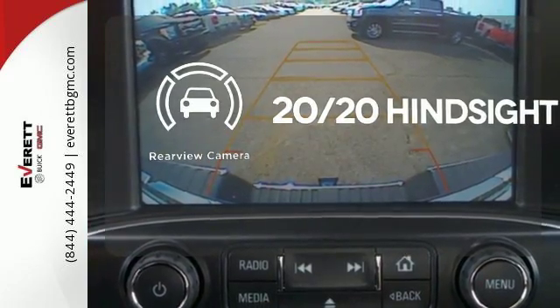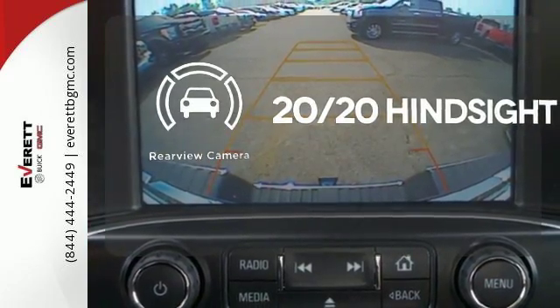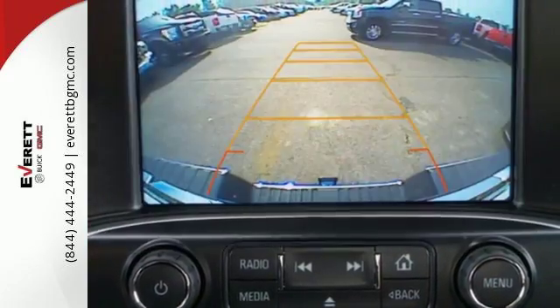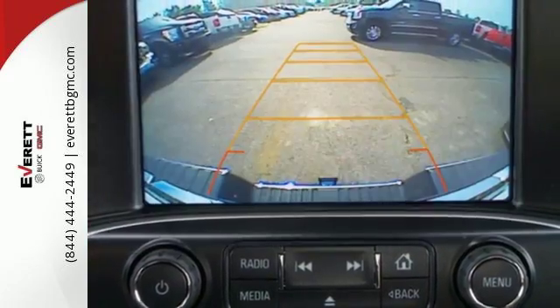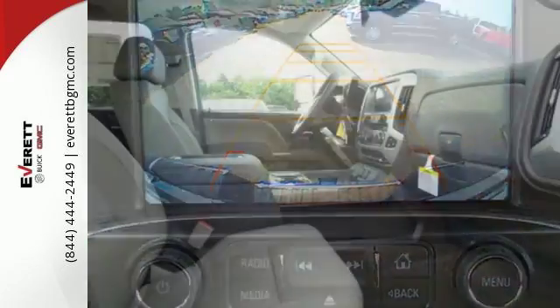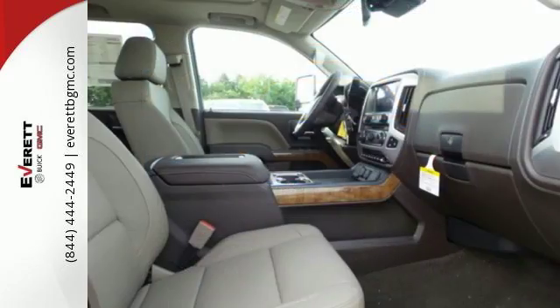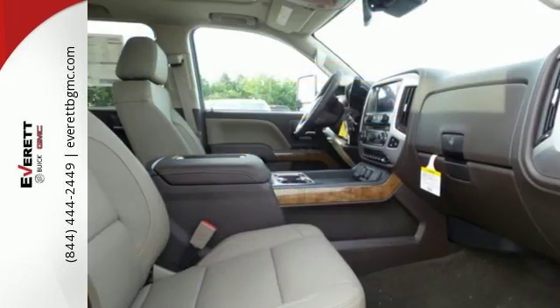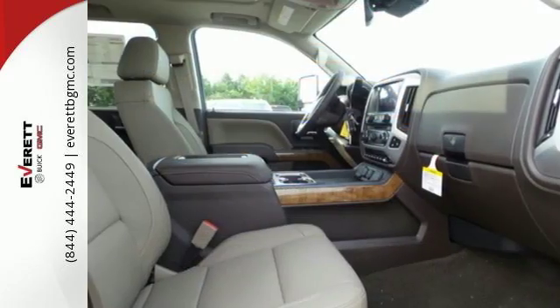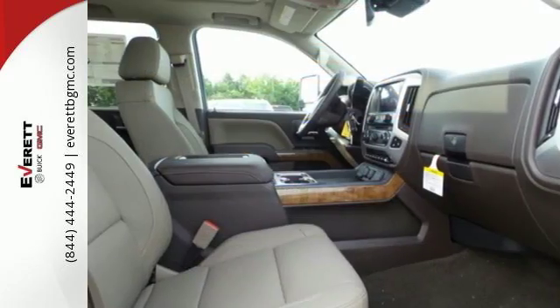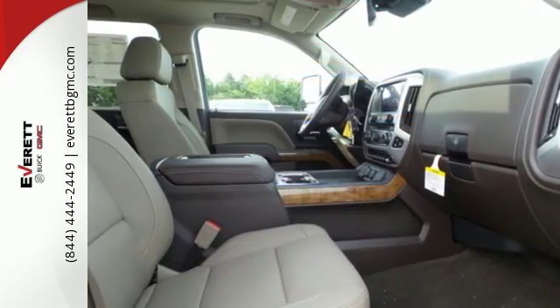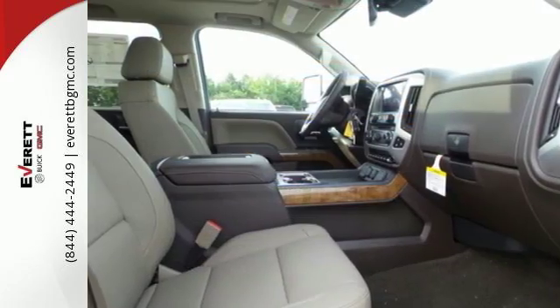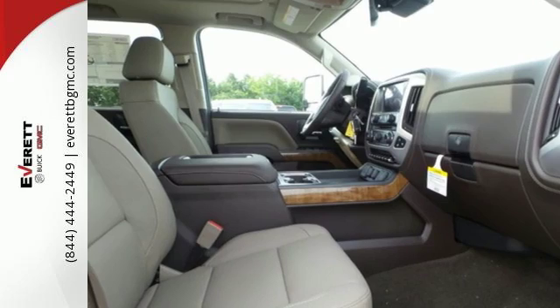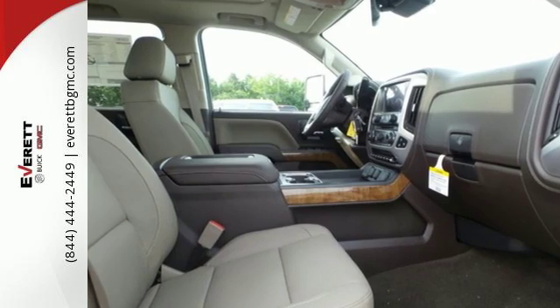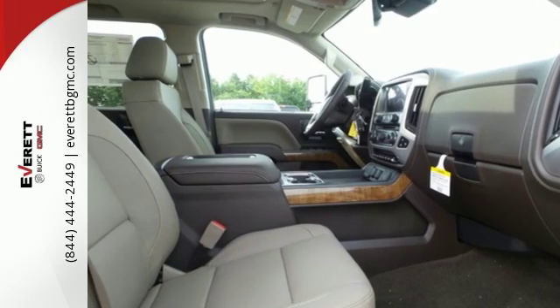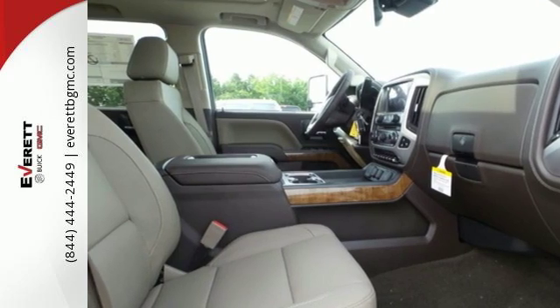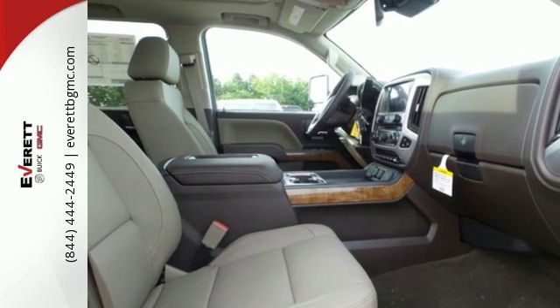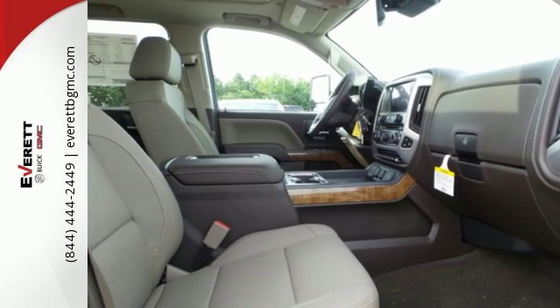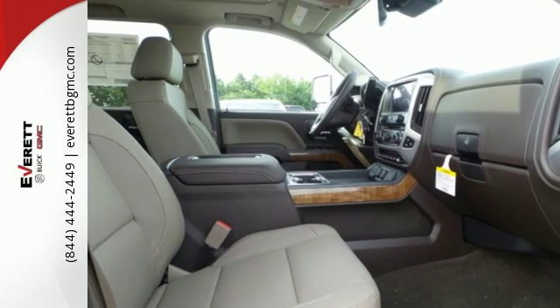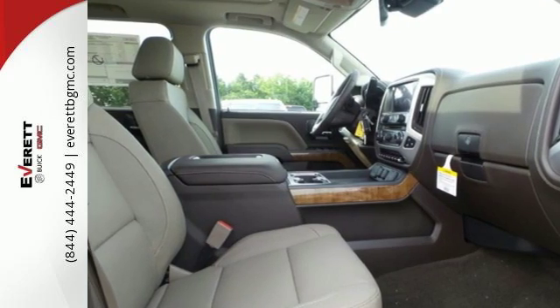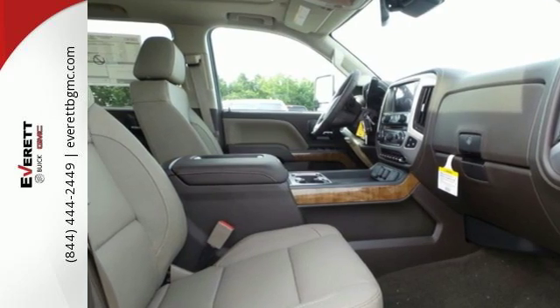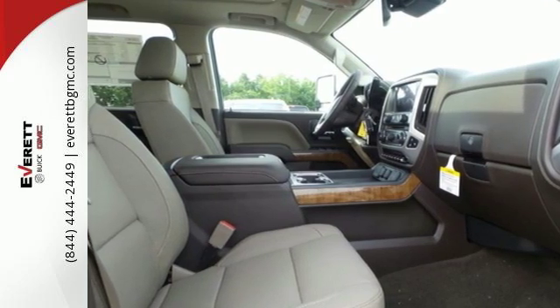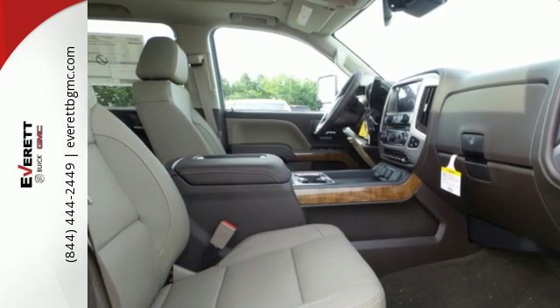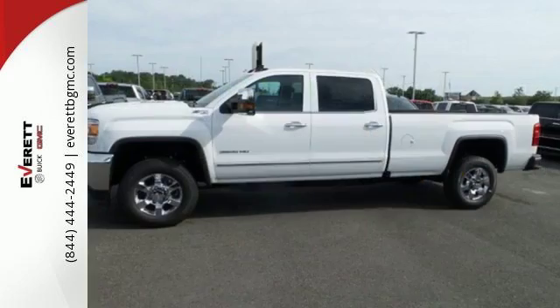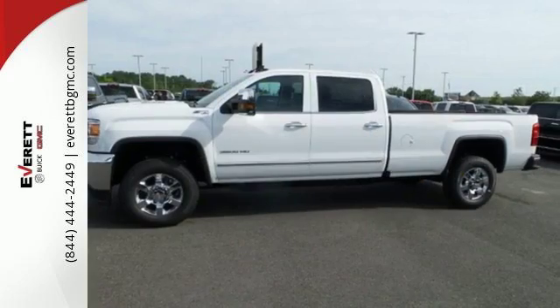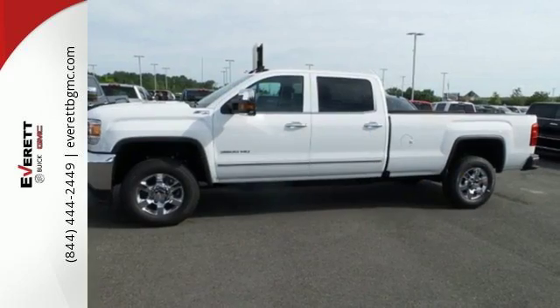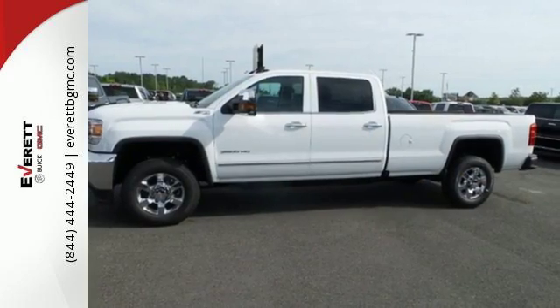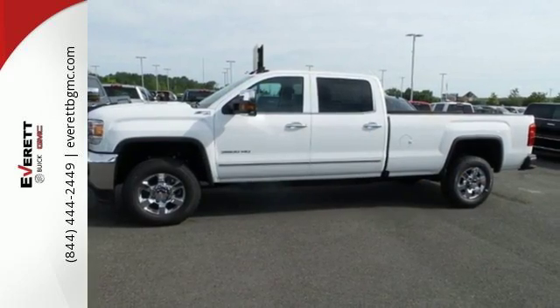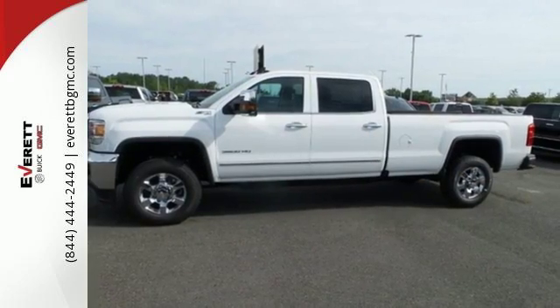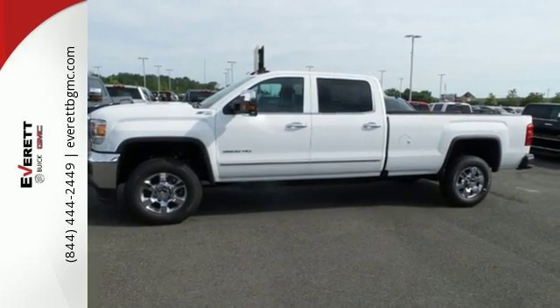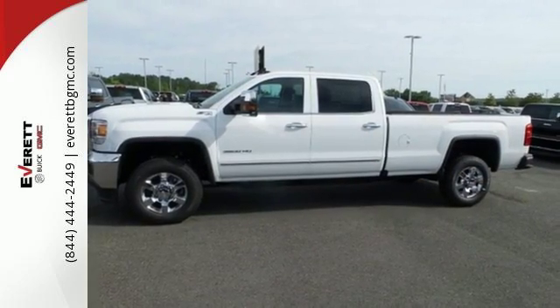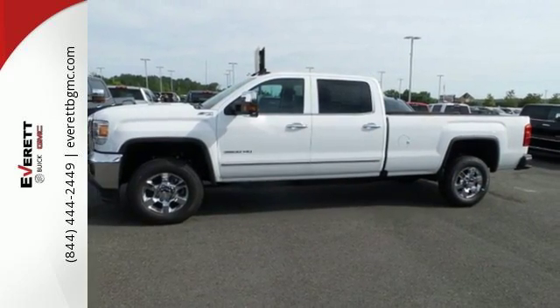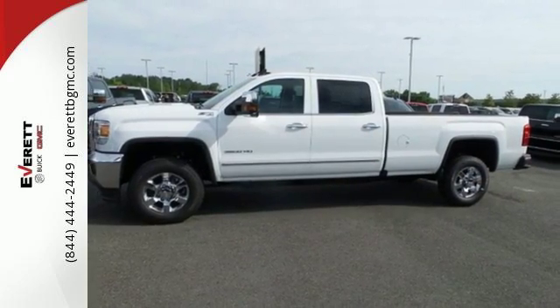If your work uniform consists of jeans and work boots, this Sierra is your best option. Take this tough truck for a test ride today.